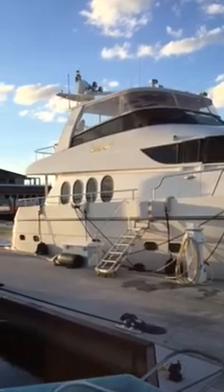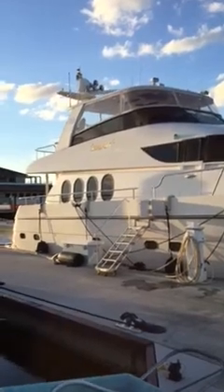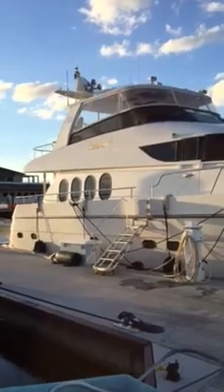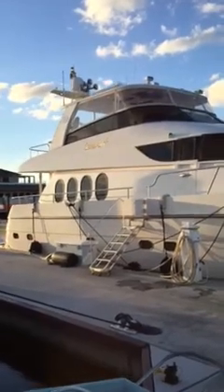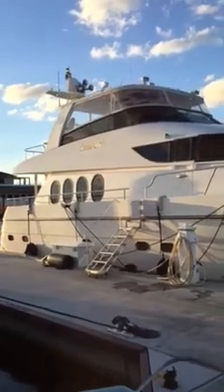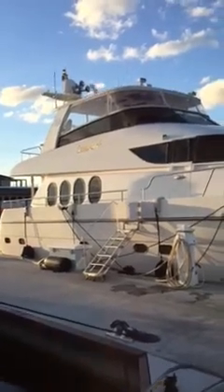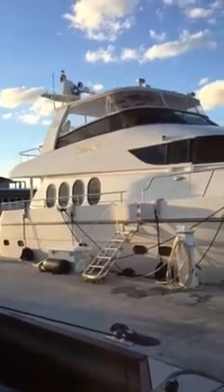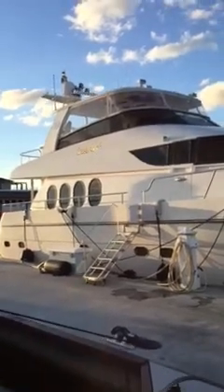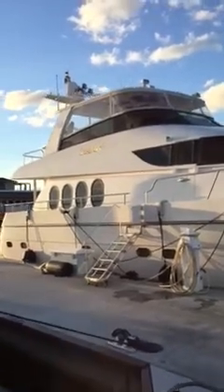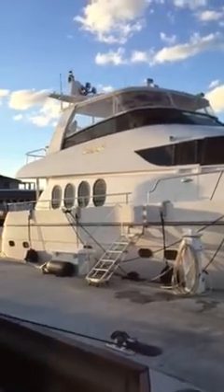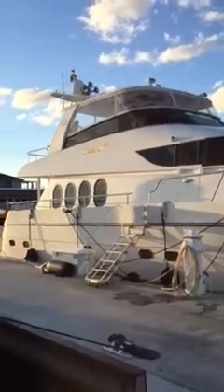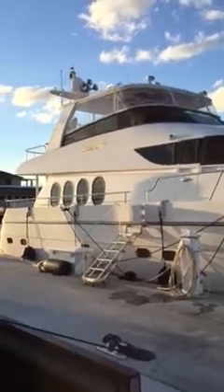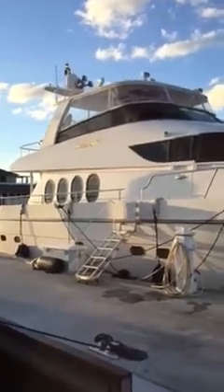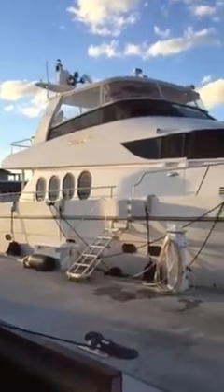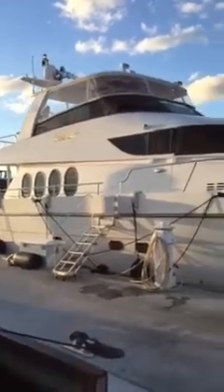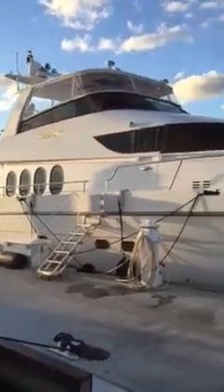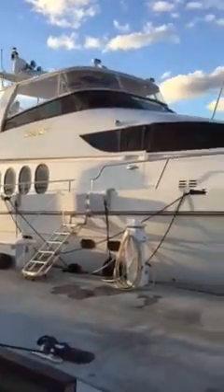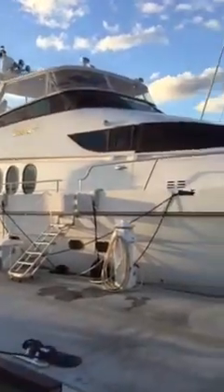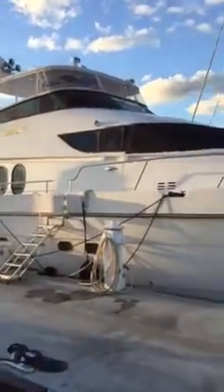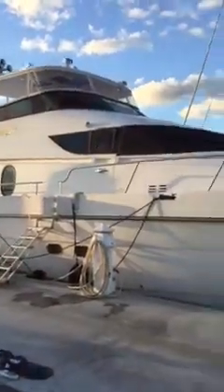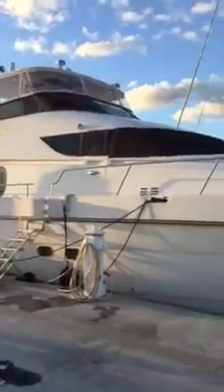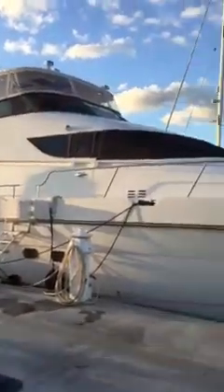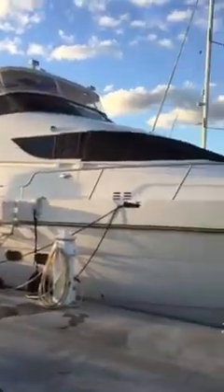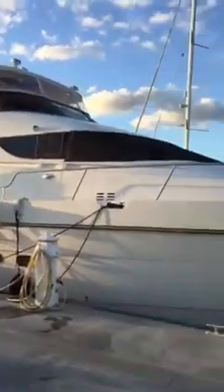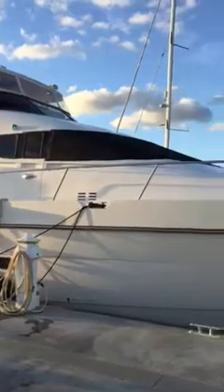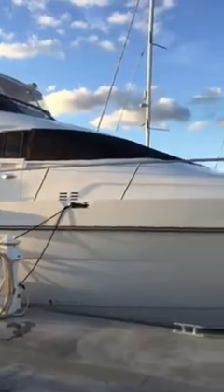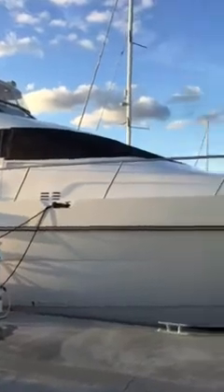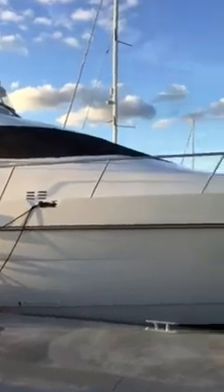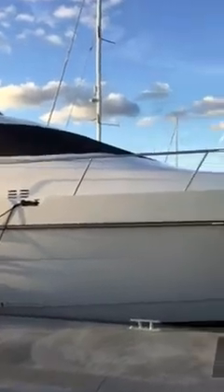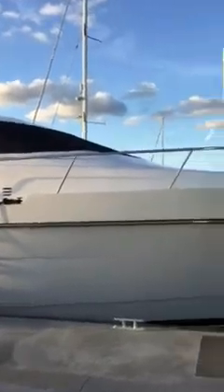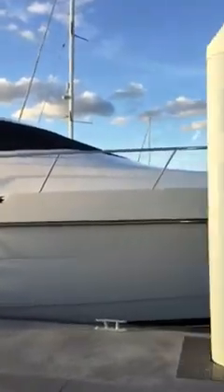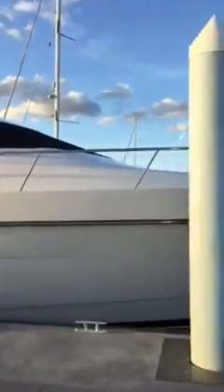Okay, here we are at Lush Us 2 — let me give you a whole overall of the boat here.